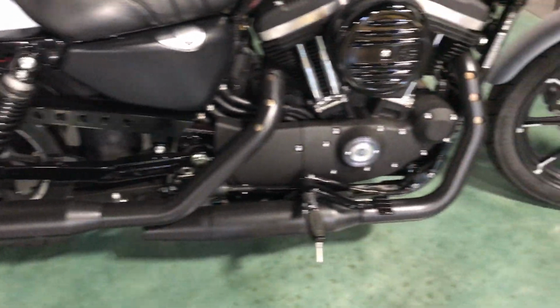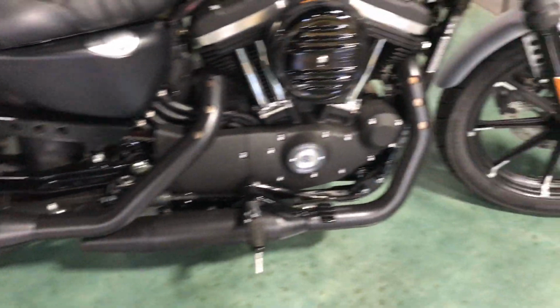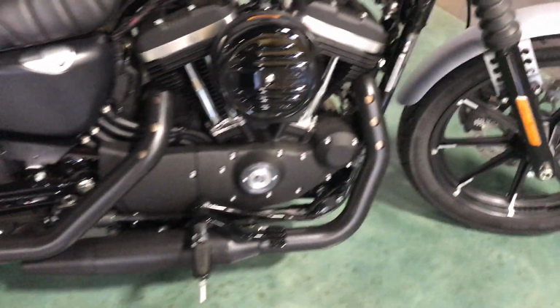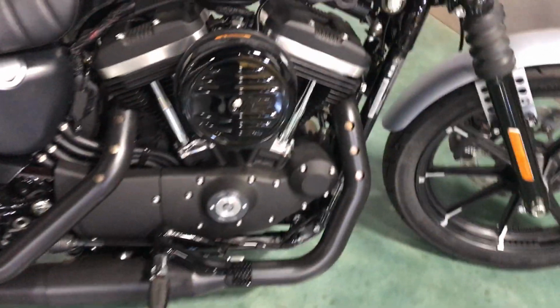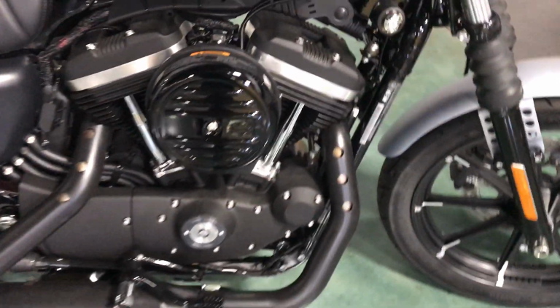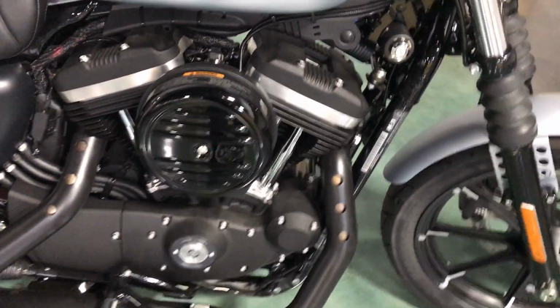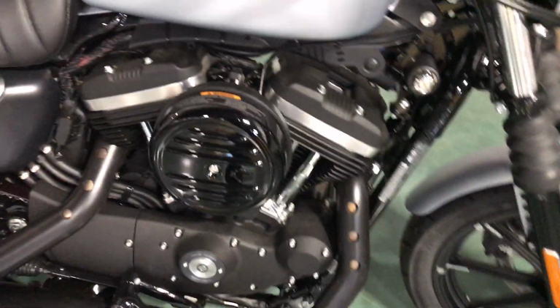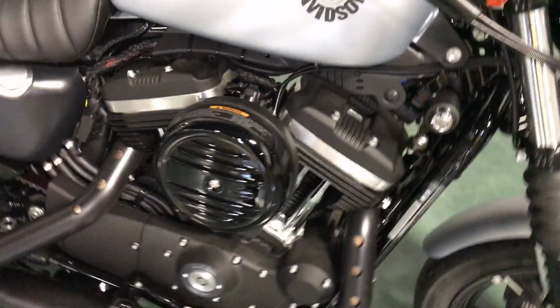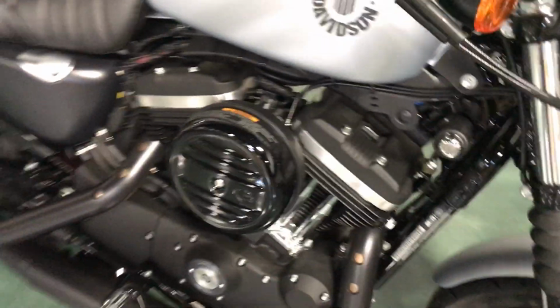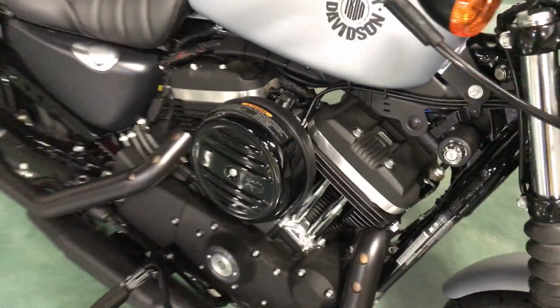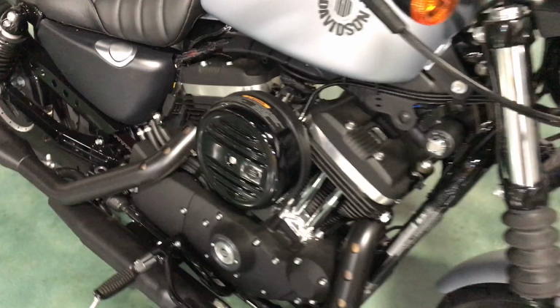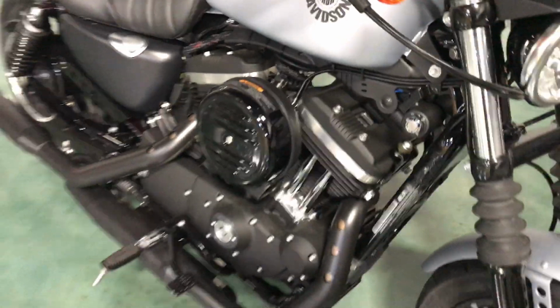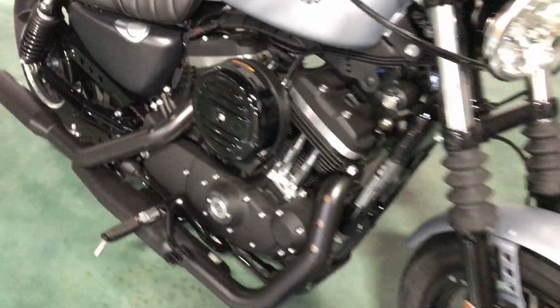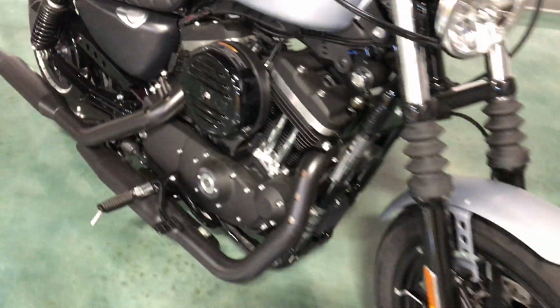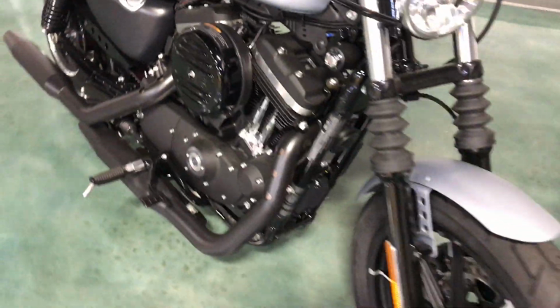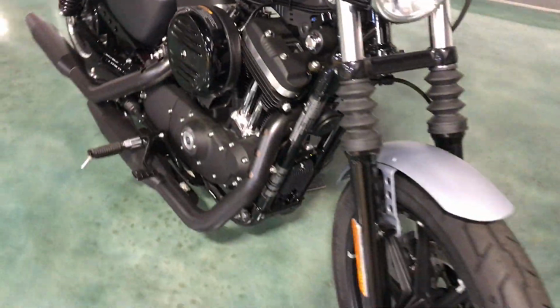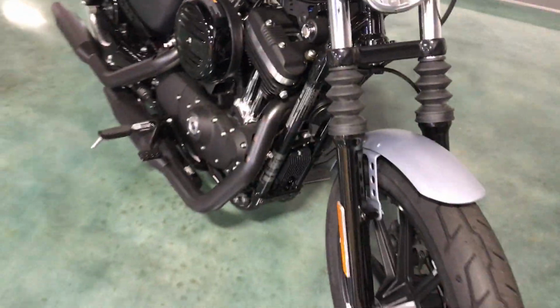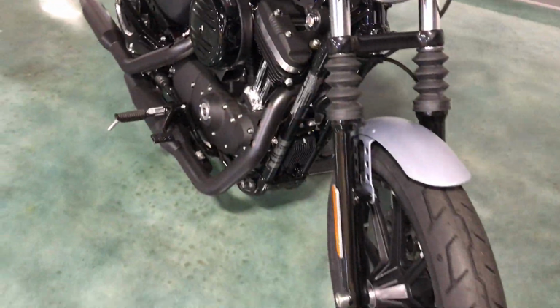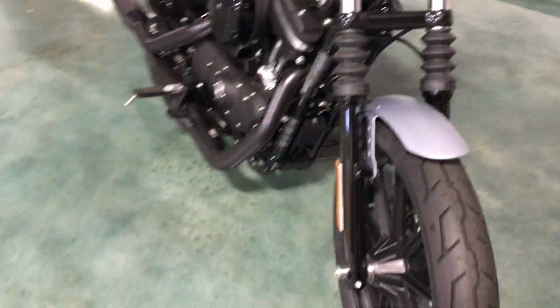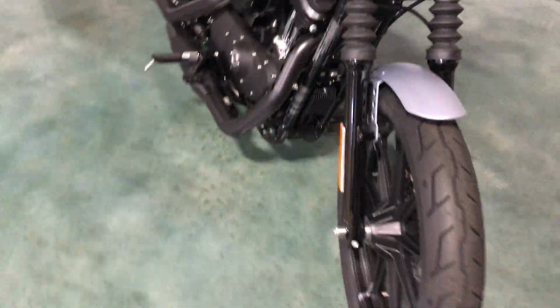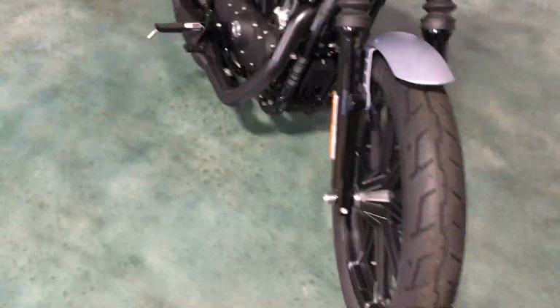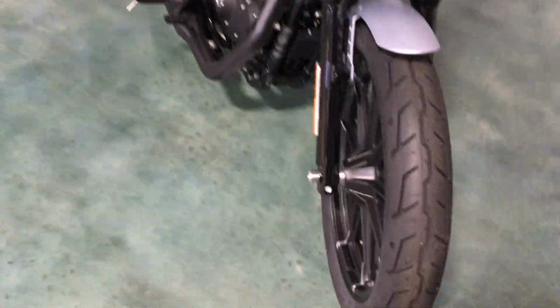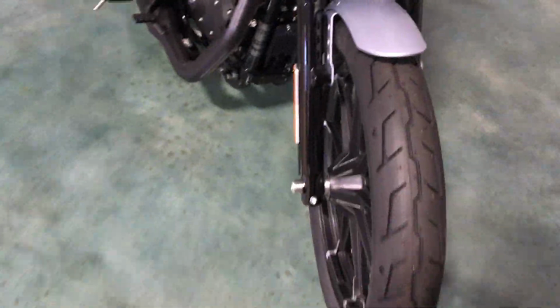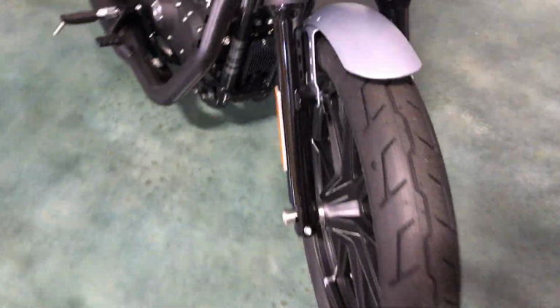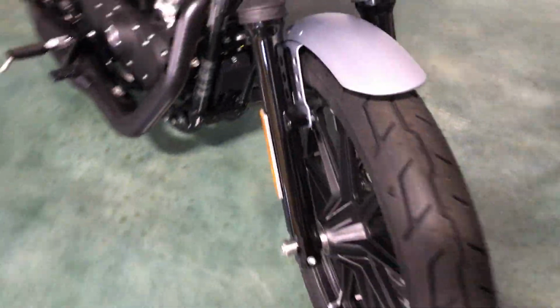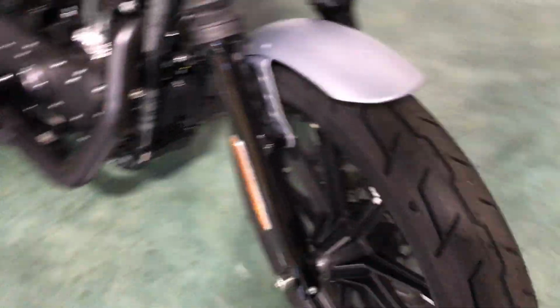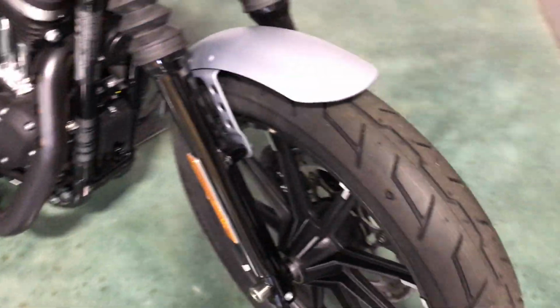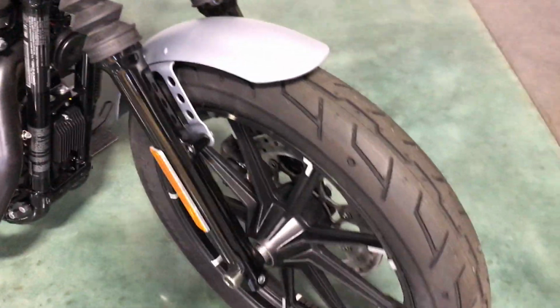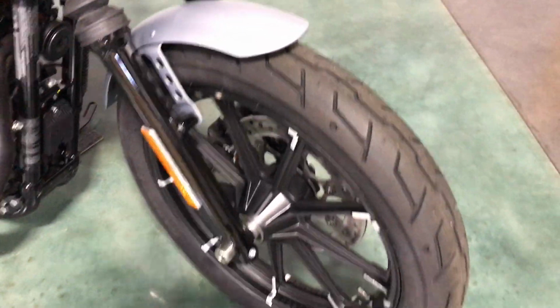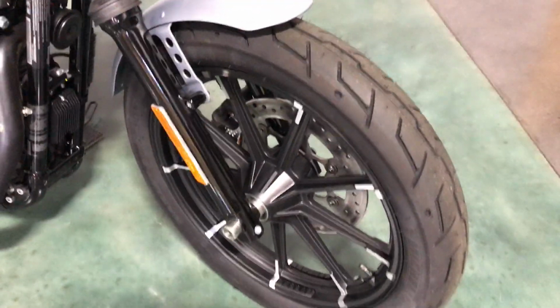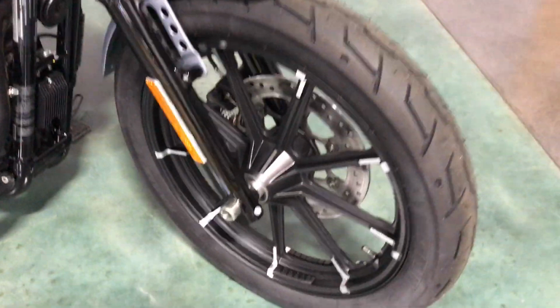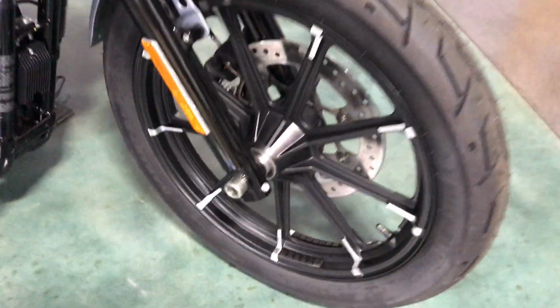Got that cool blacked out look. Black cast aluminum wheels.